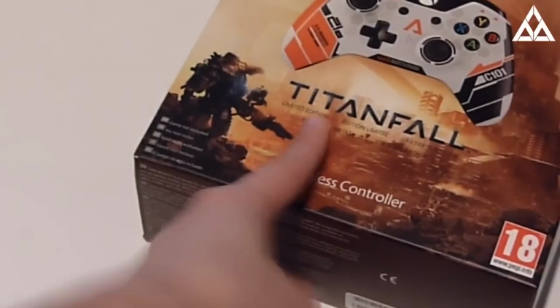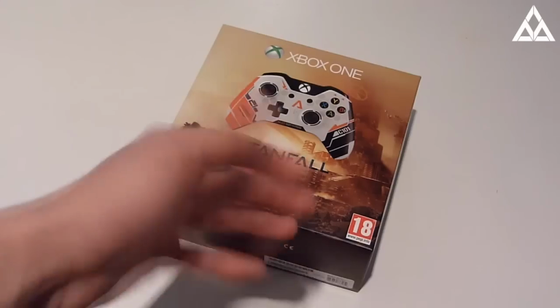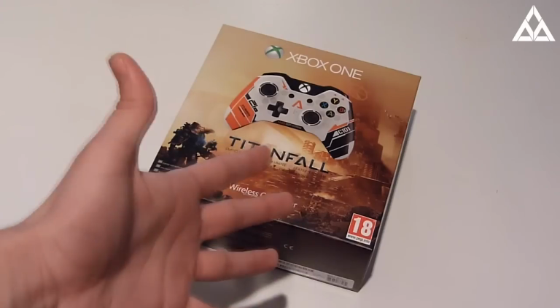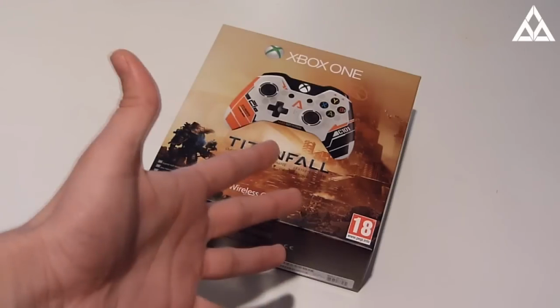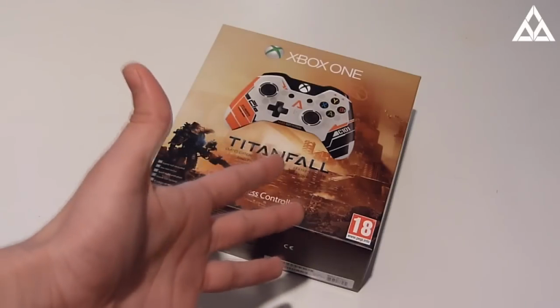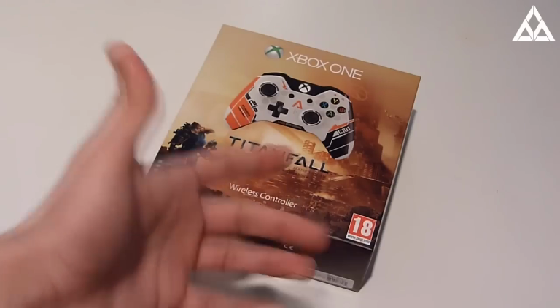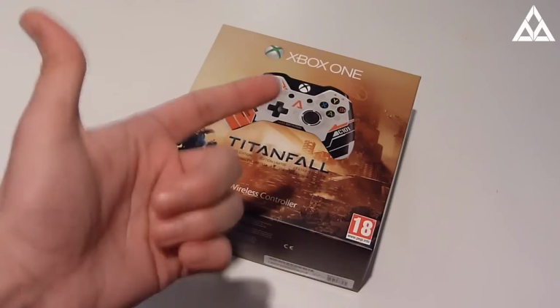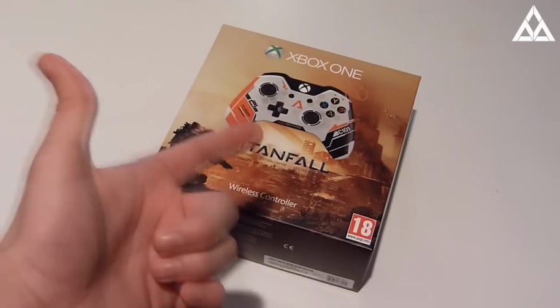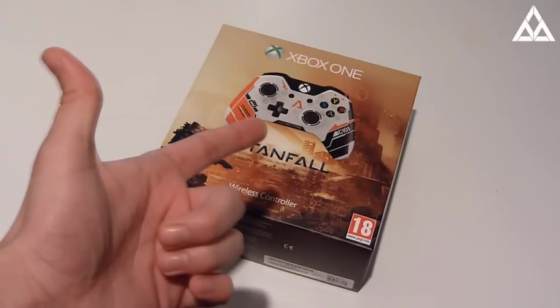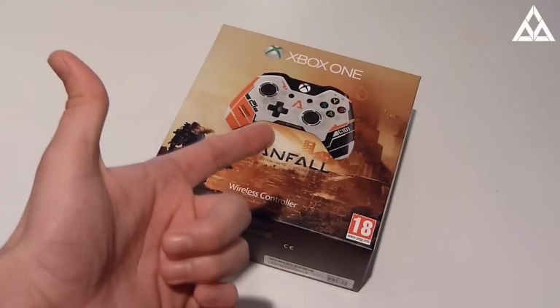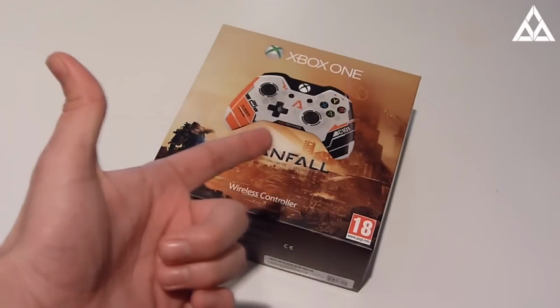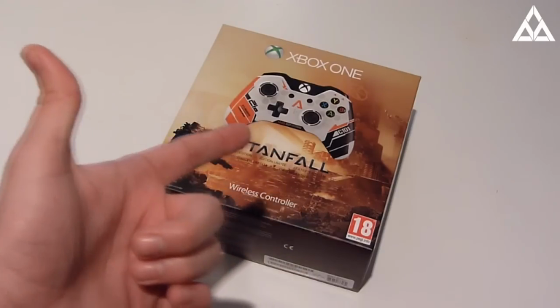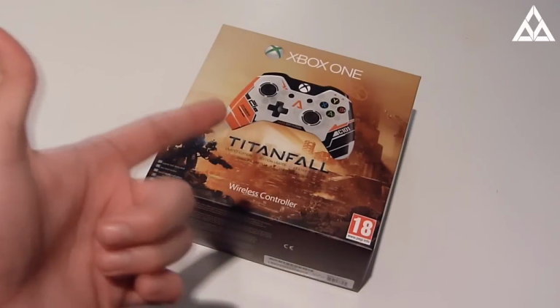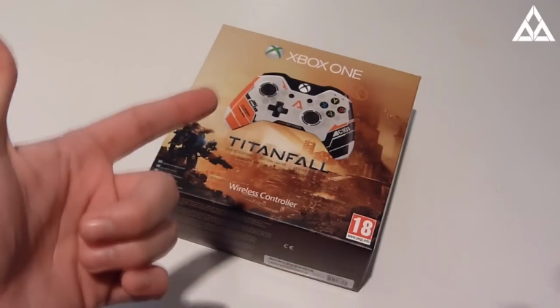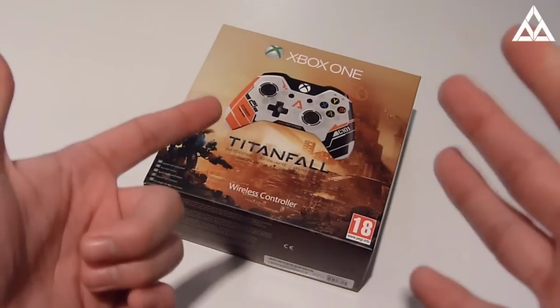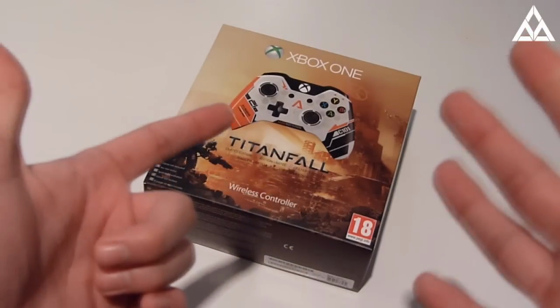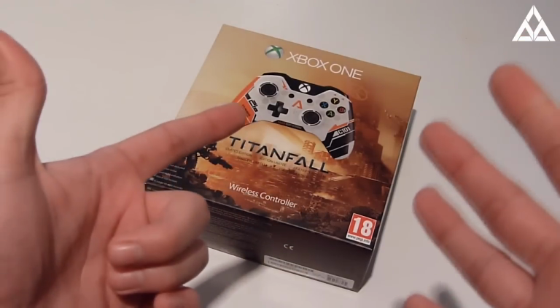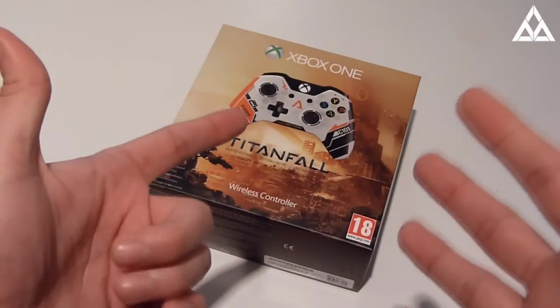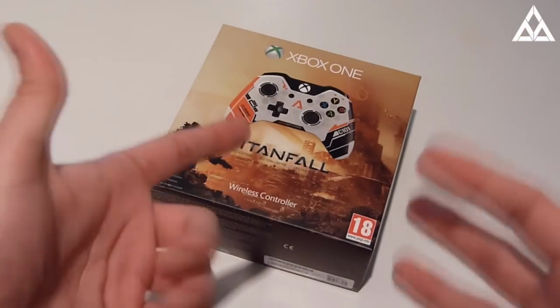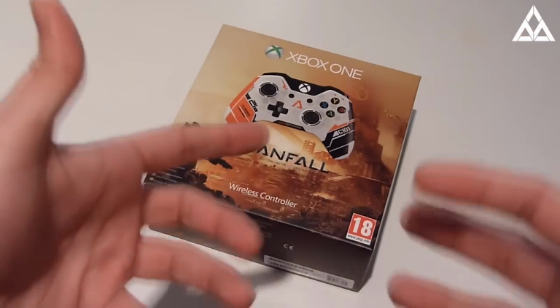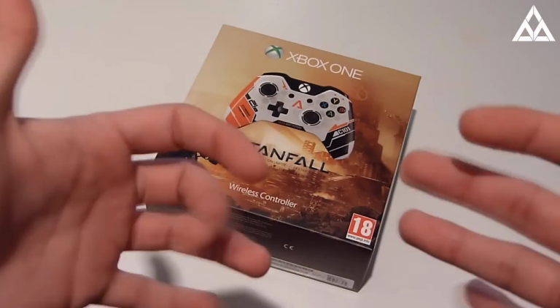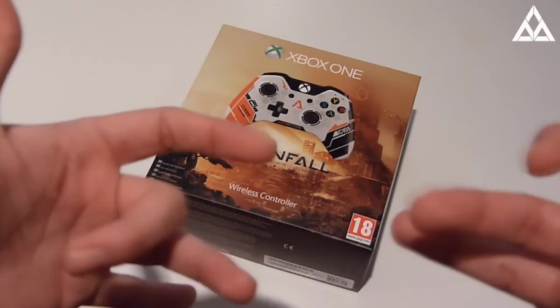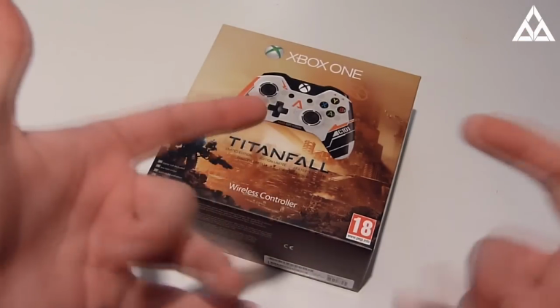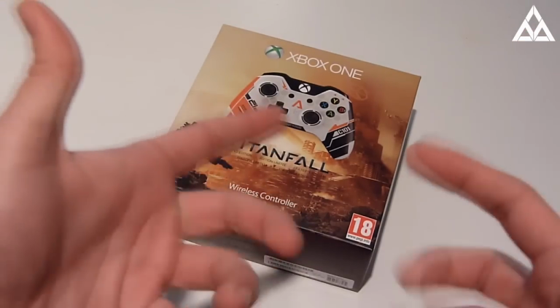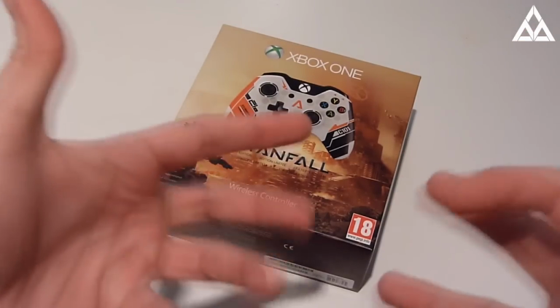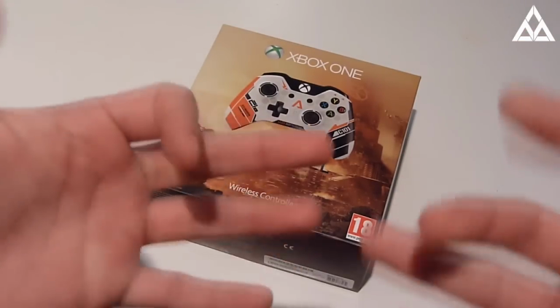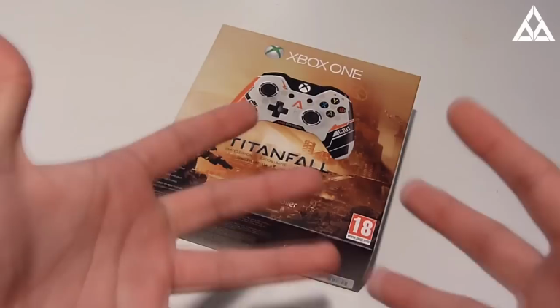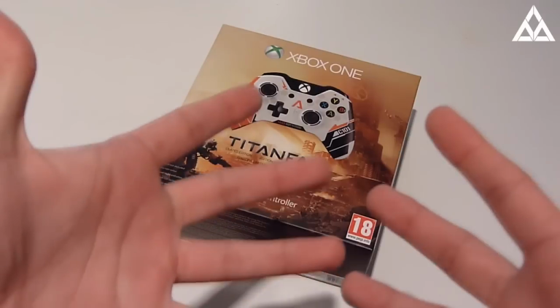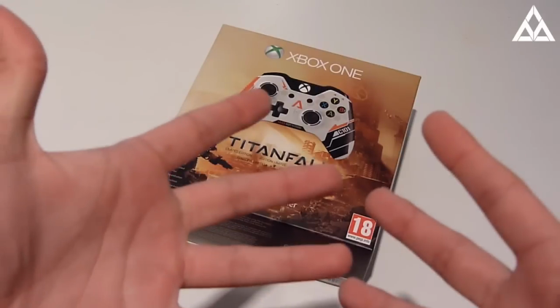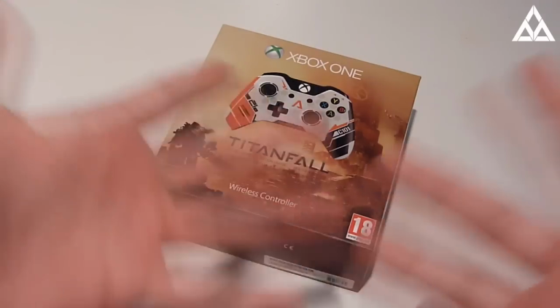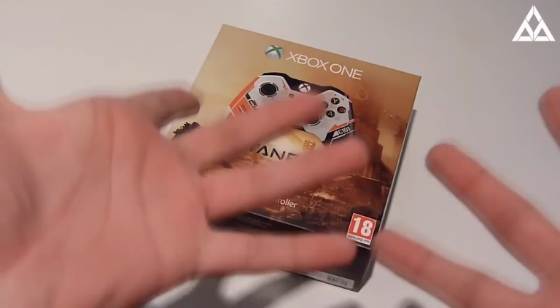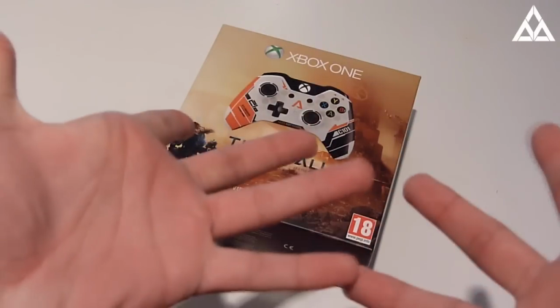So basically, I'm going to open this thing up, we're going to see what's inside, and it's an unboxing video — that's what we do!